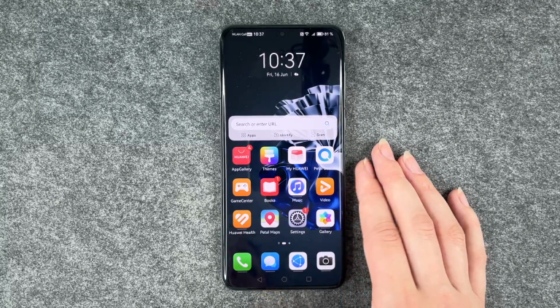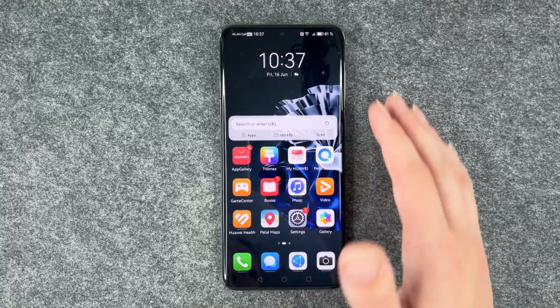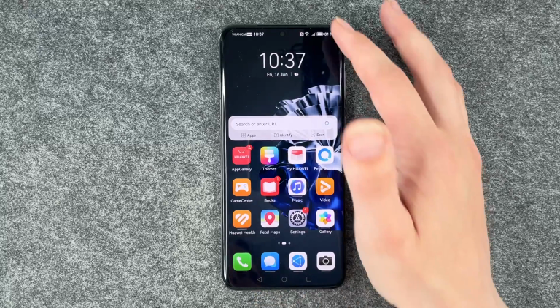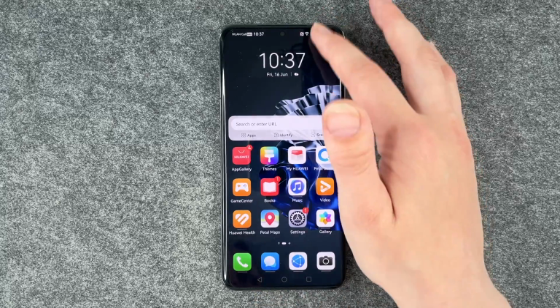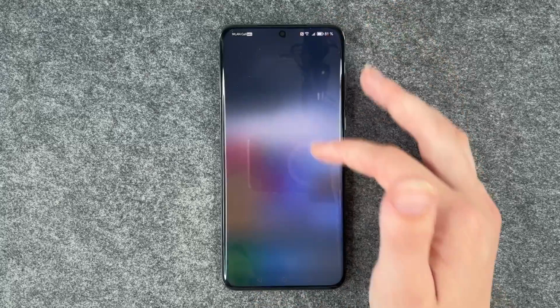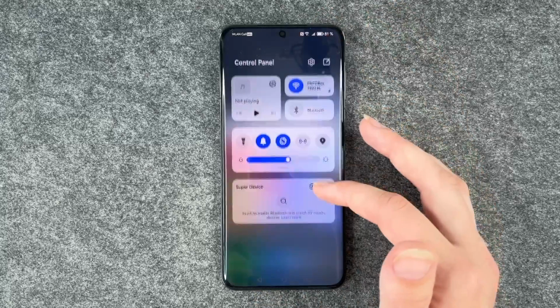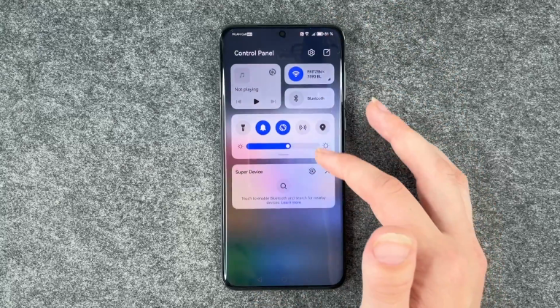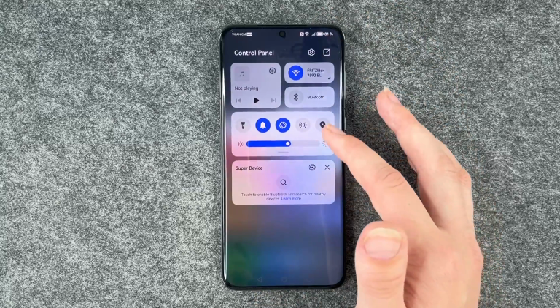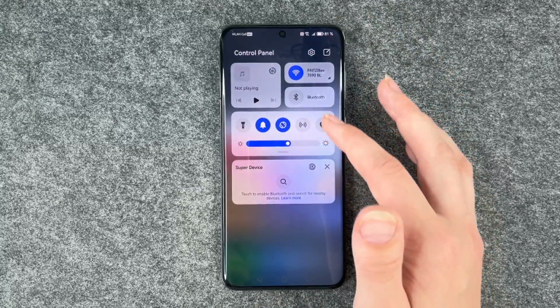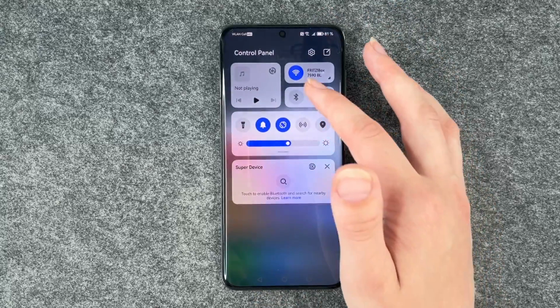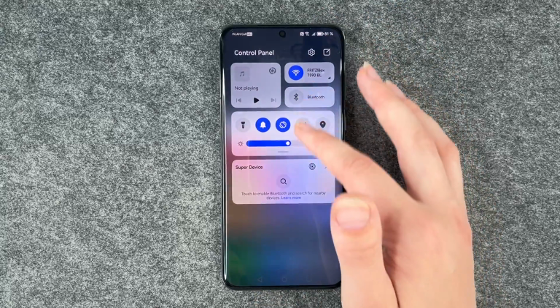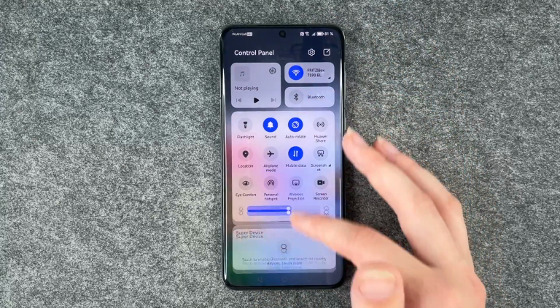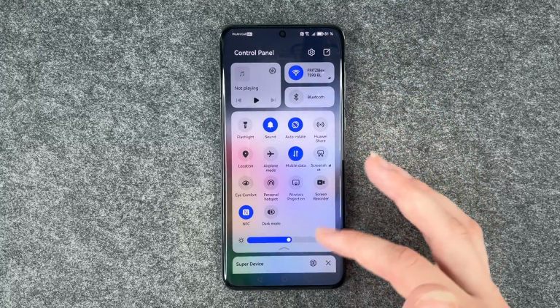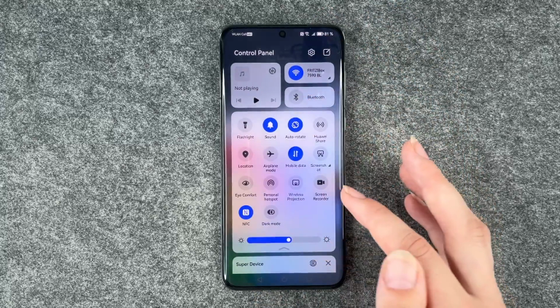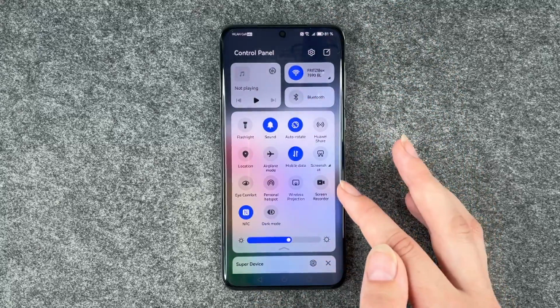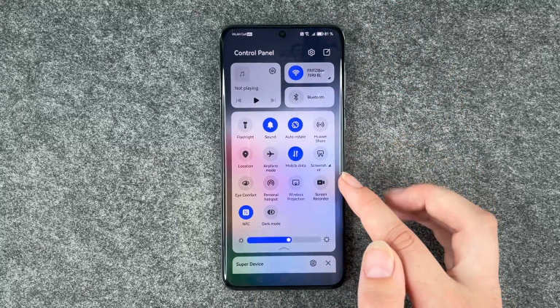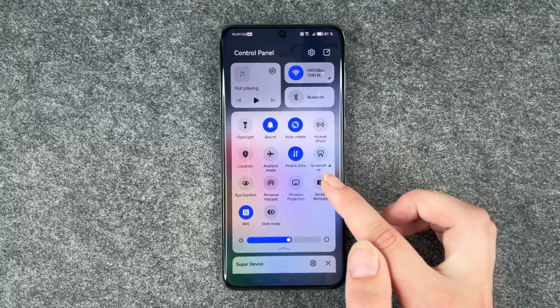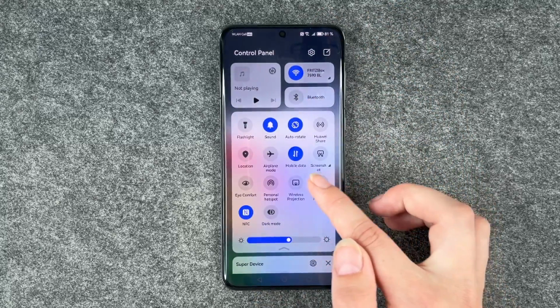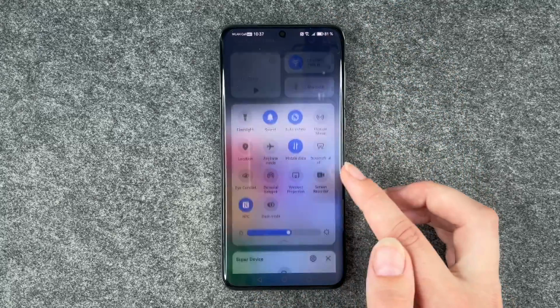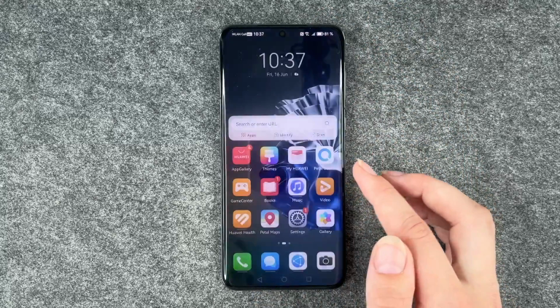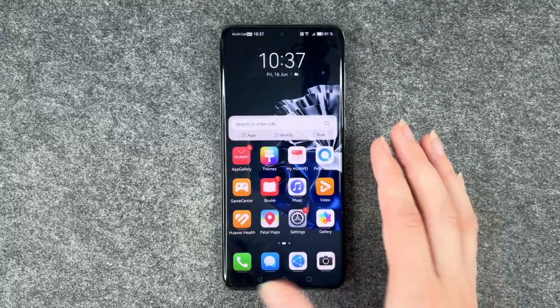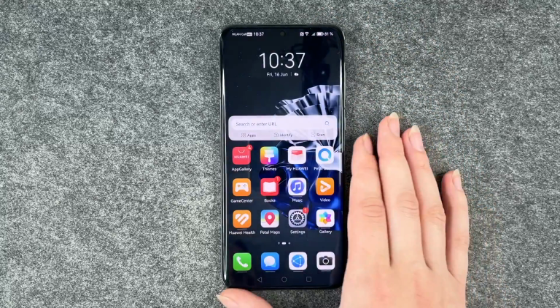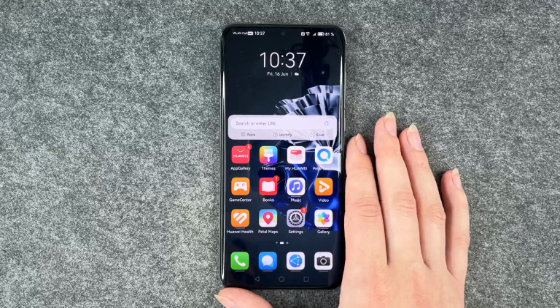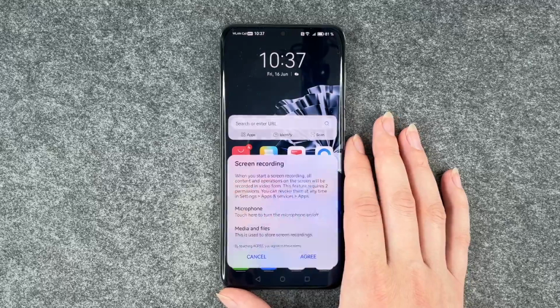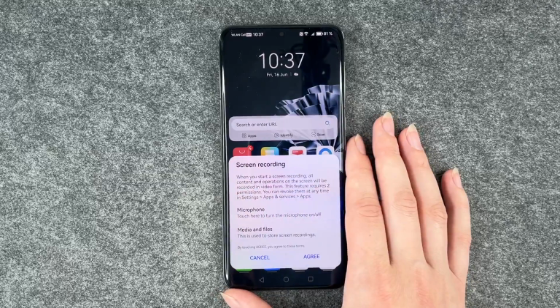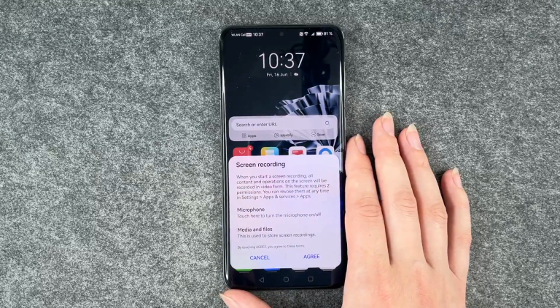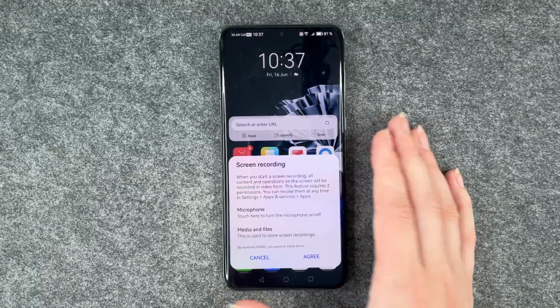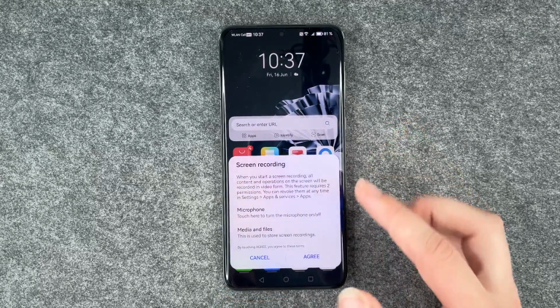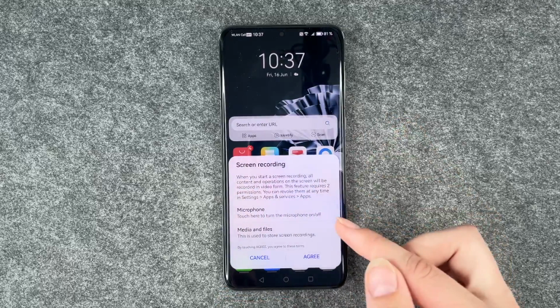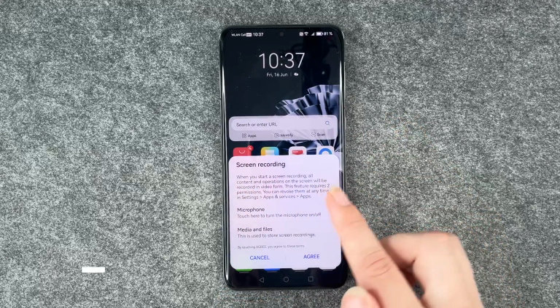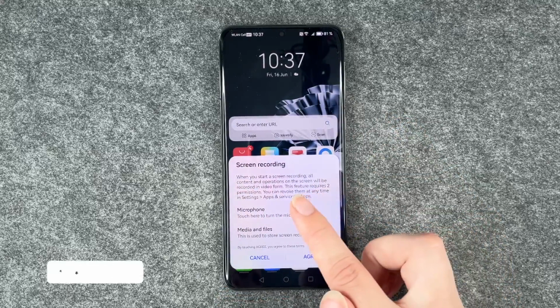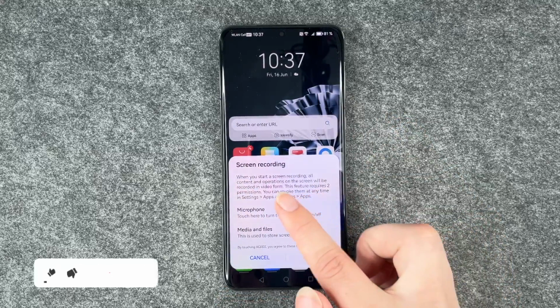For that, you want to go to your drop-down menu and then go to screen recorder here, and then this pops up.